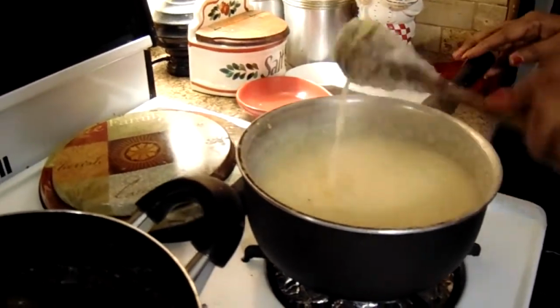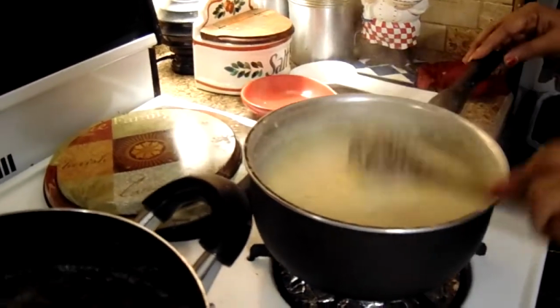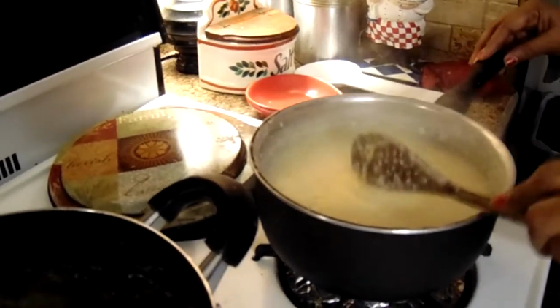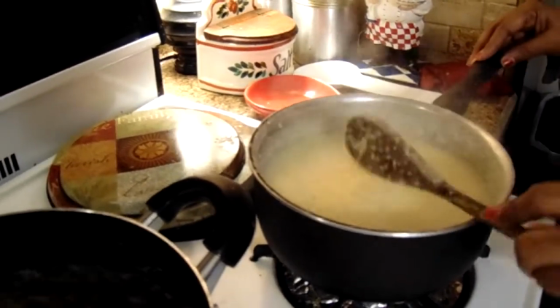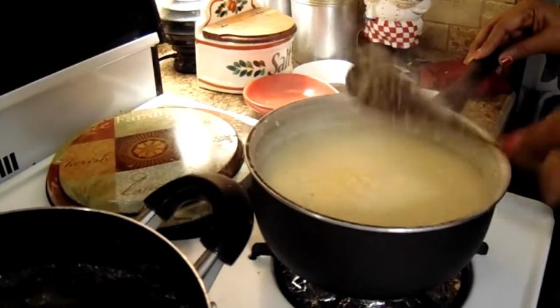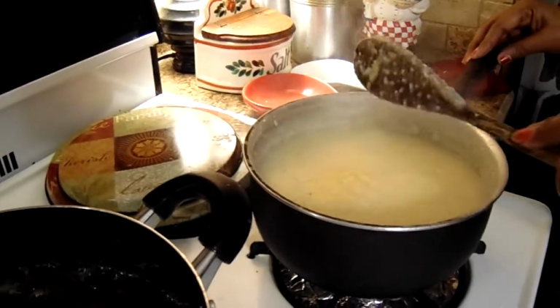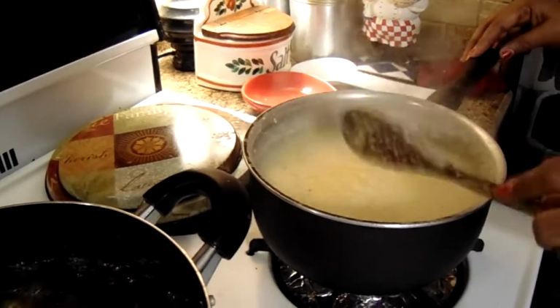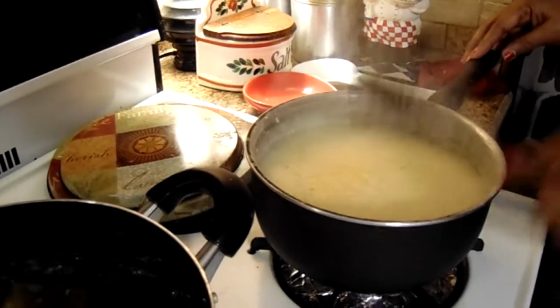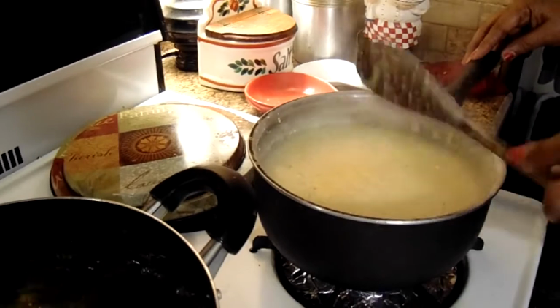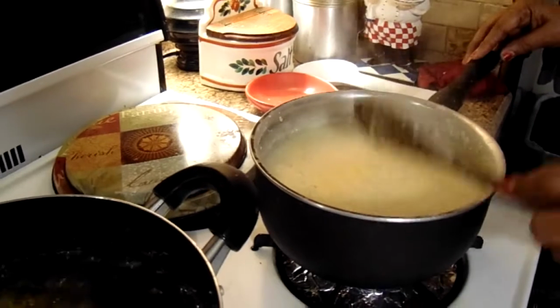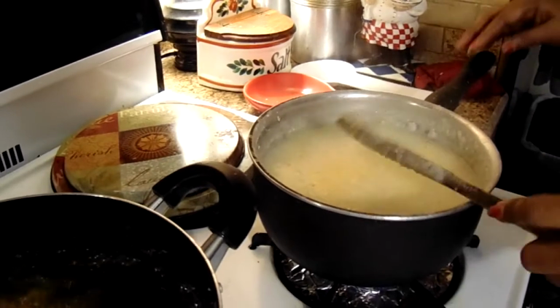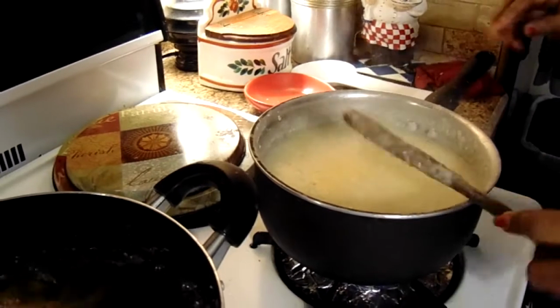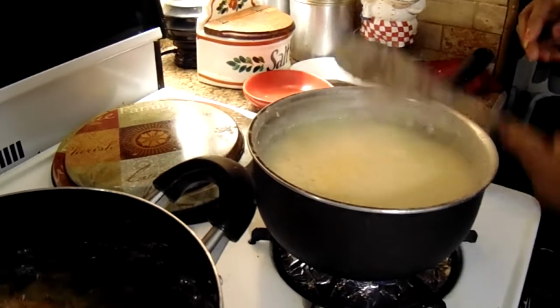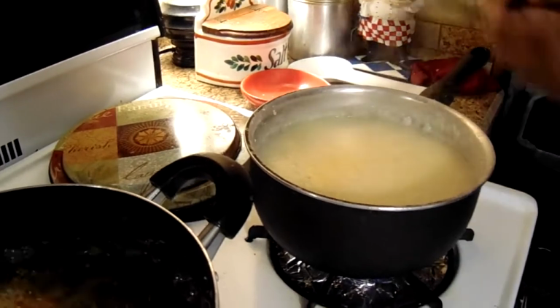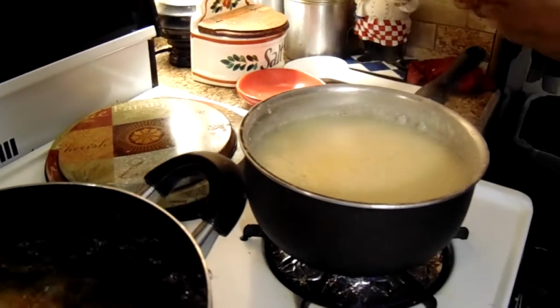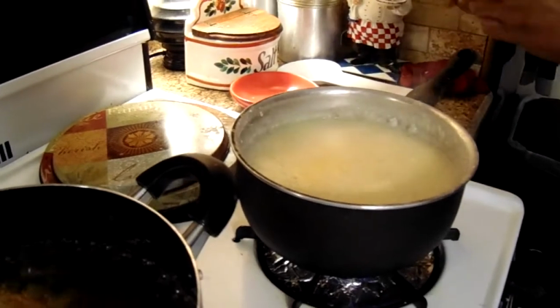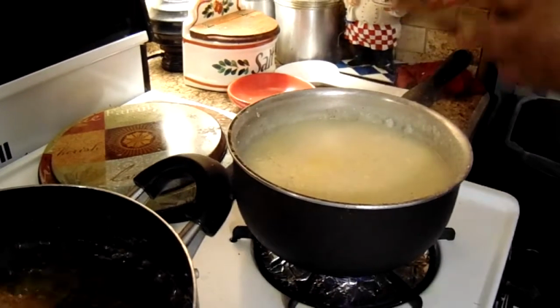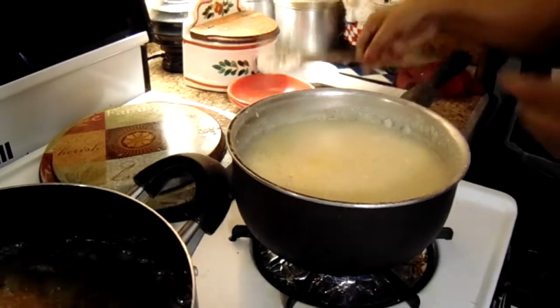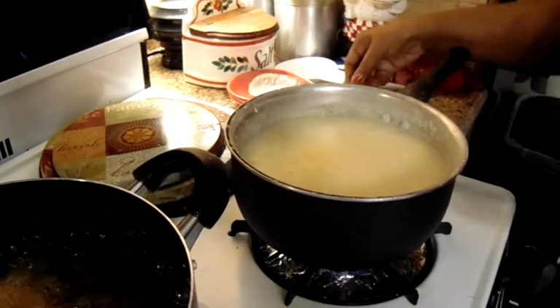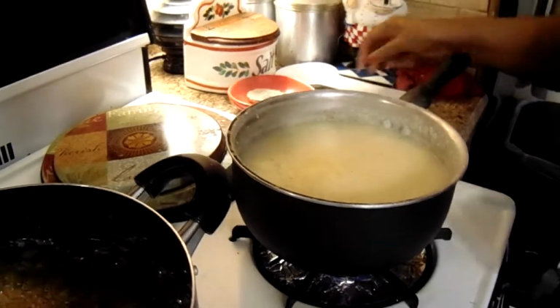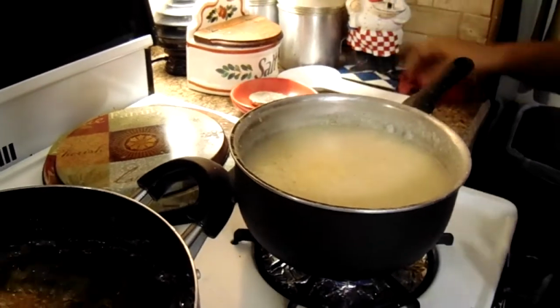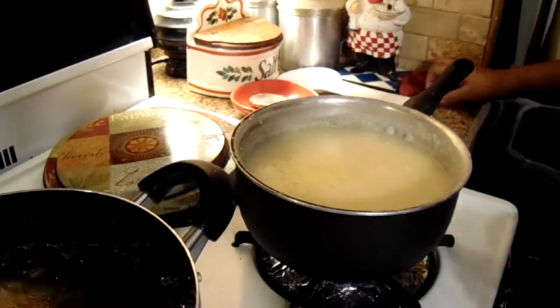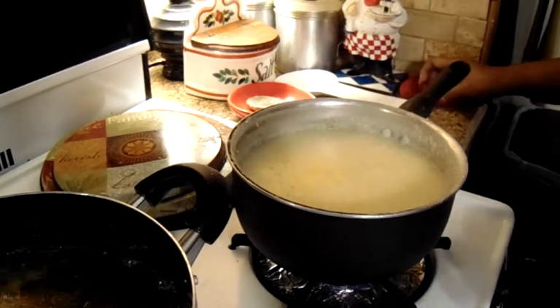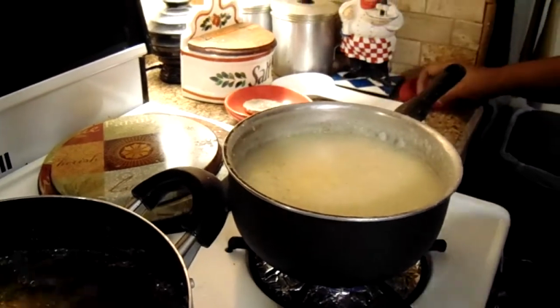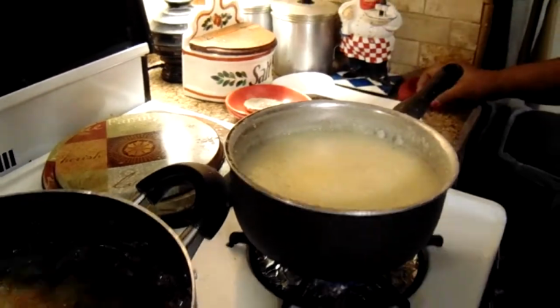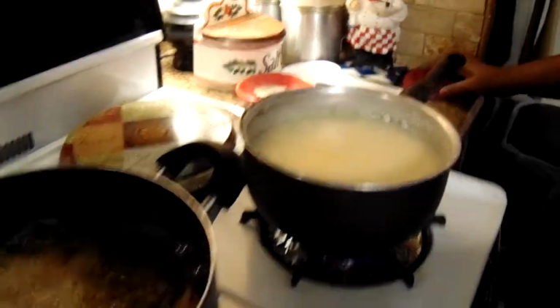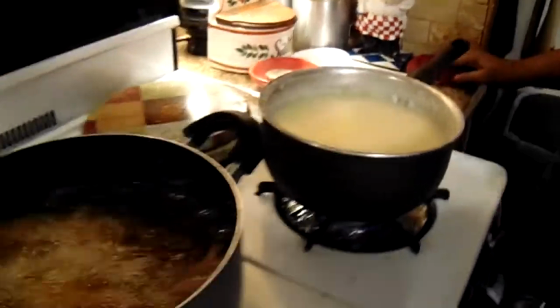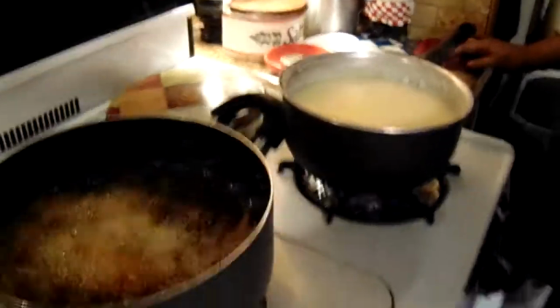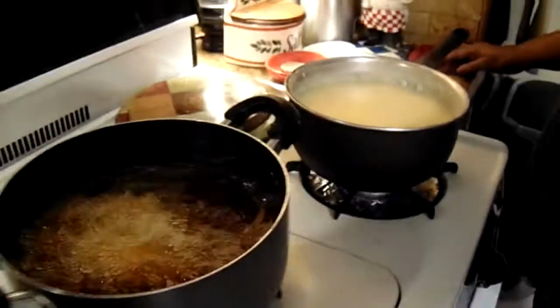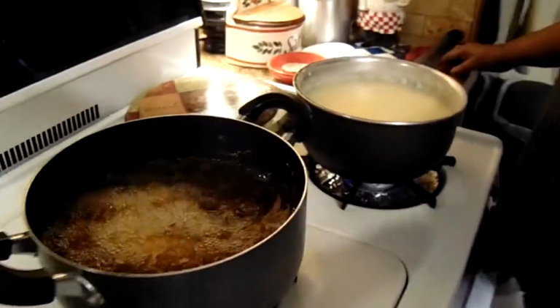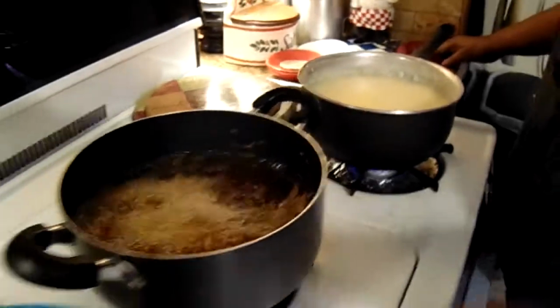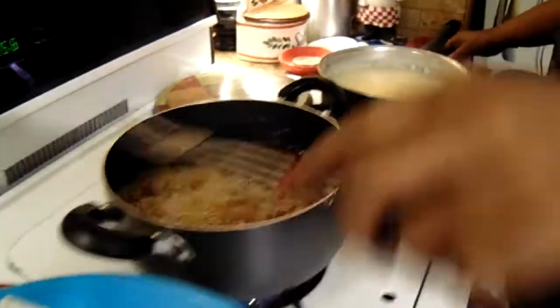Let it thicken up, then right back to the catfish.